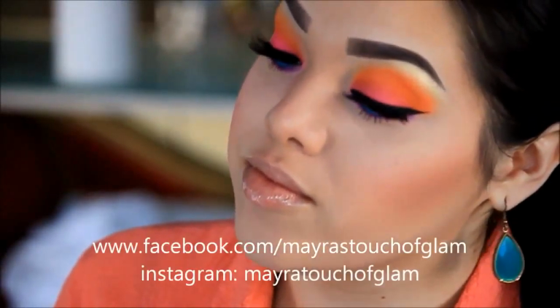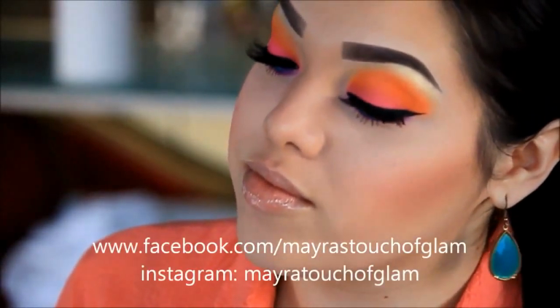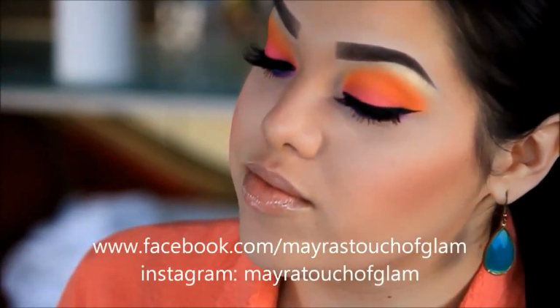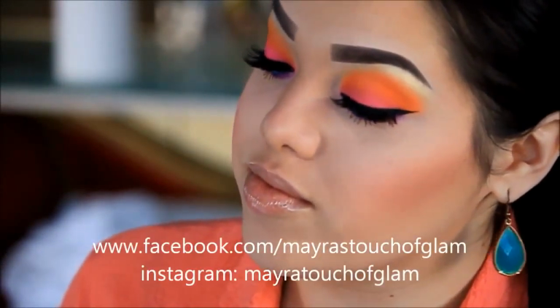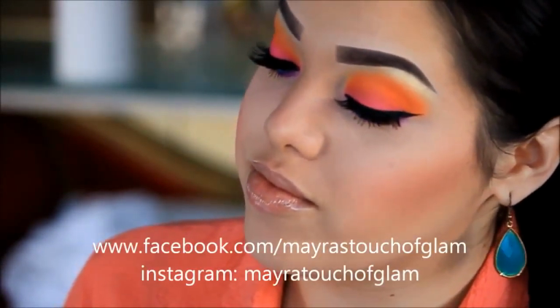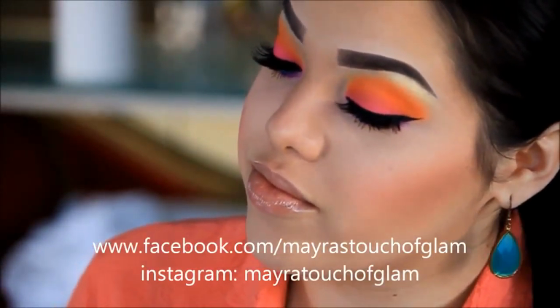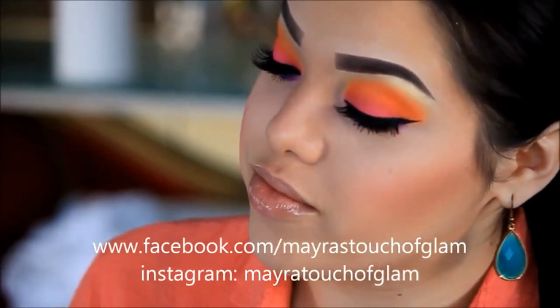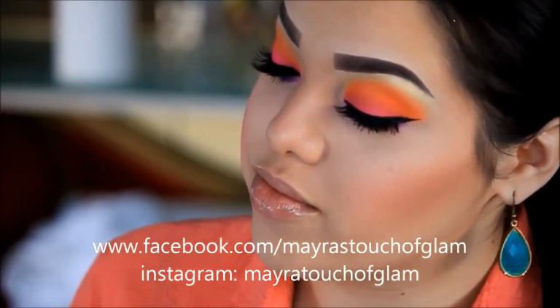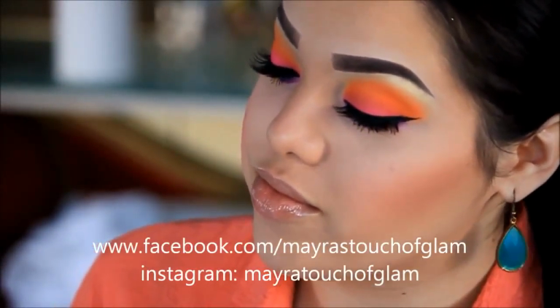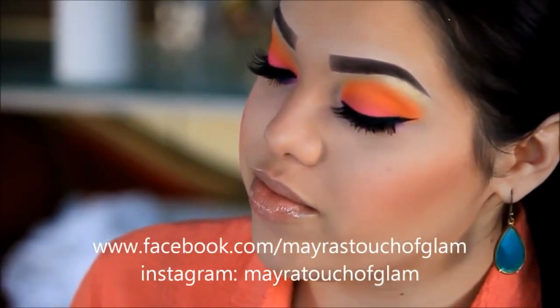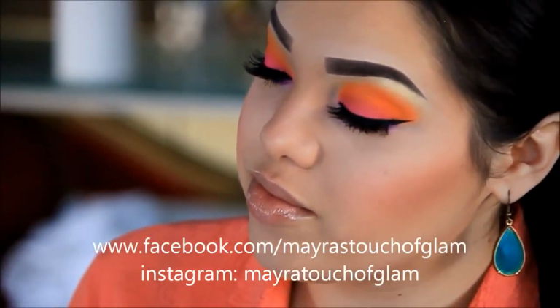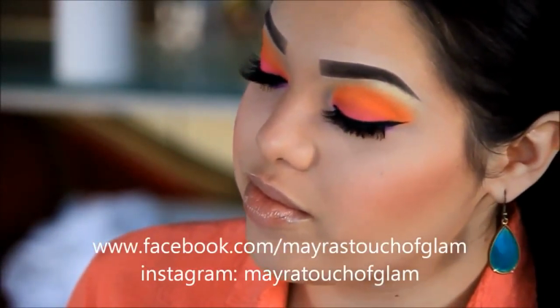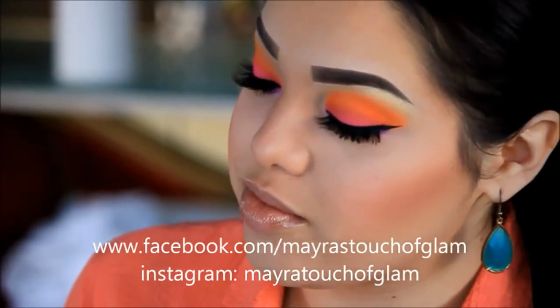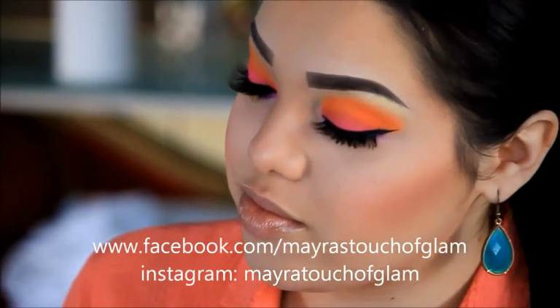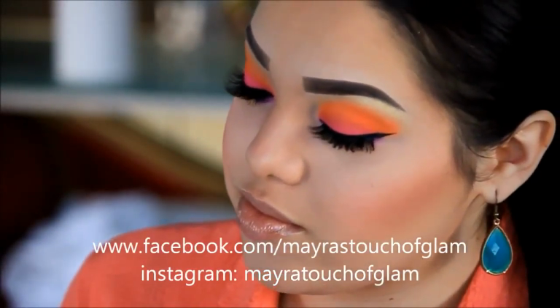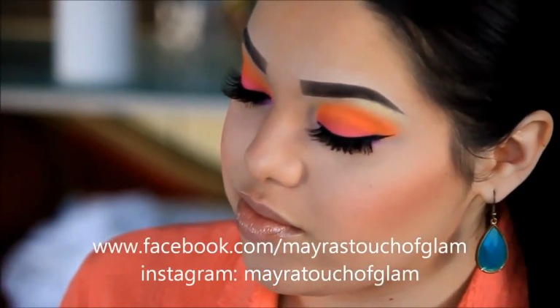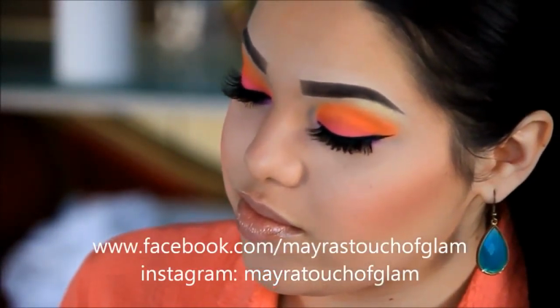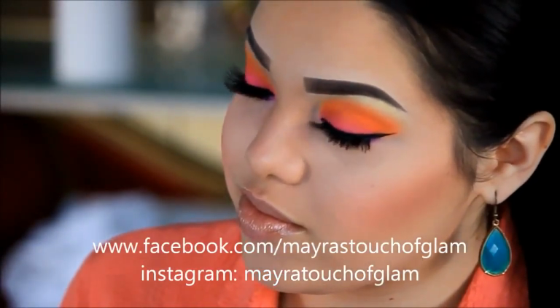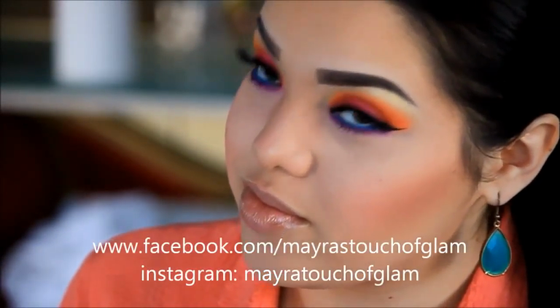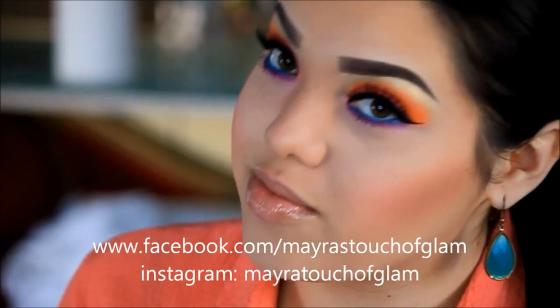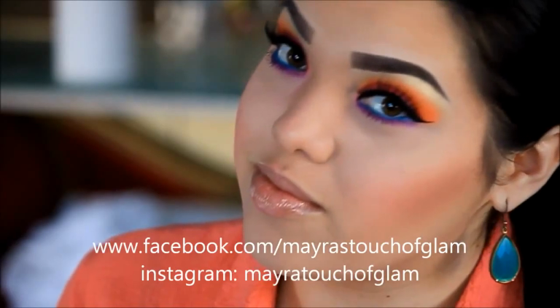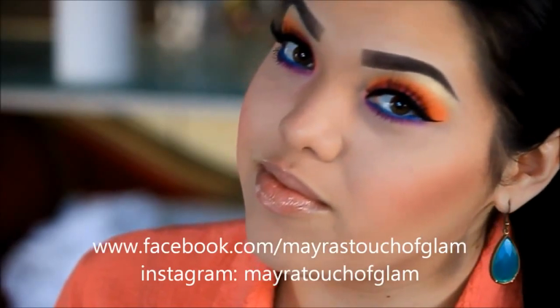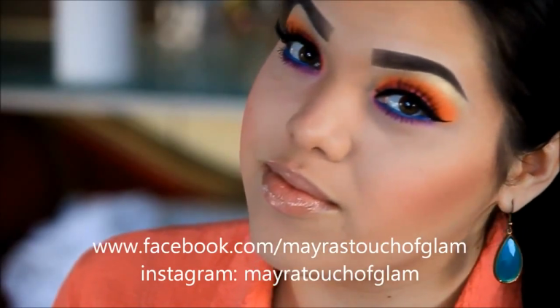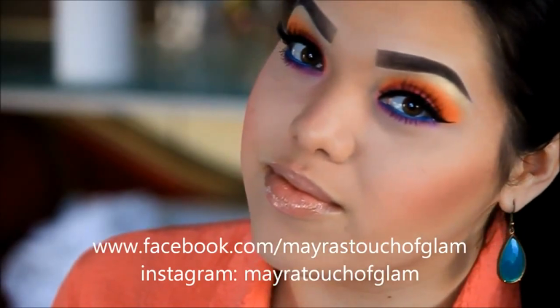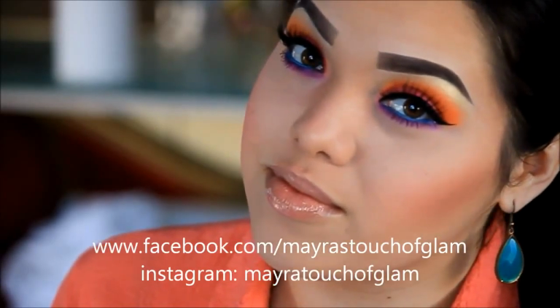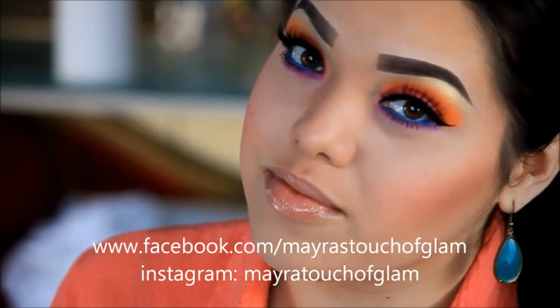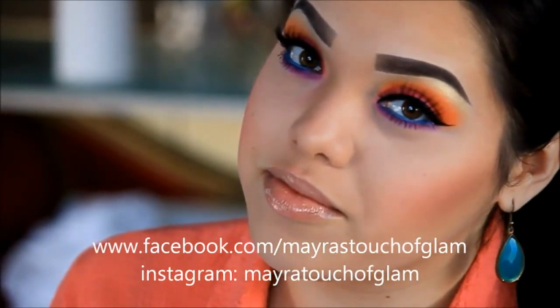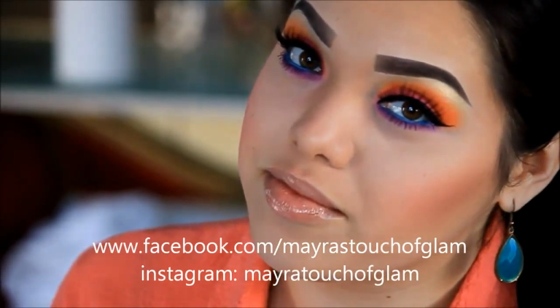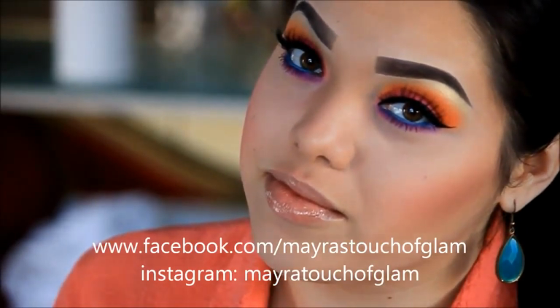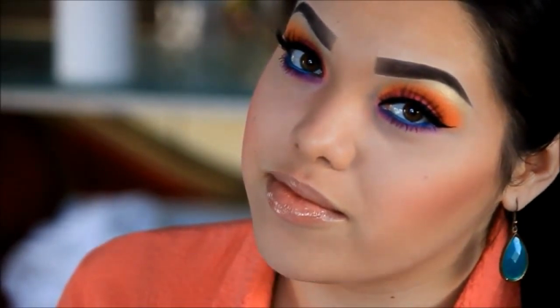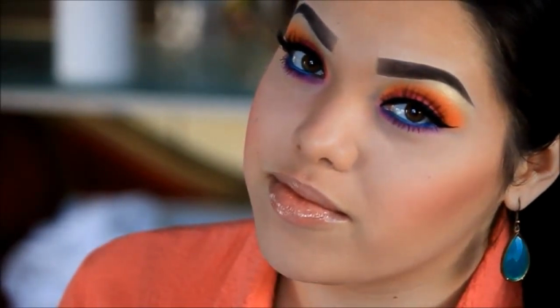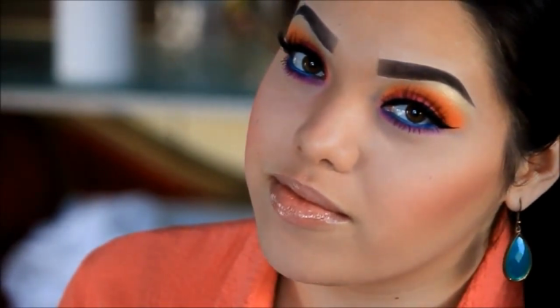And there you have it, the finished look. Thank you so much for watching. Do not forget to comment and subscribe. Love you guys. Bye!